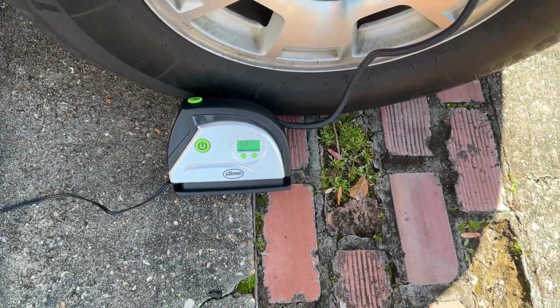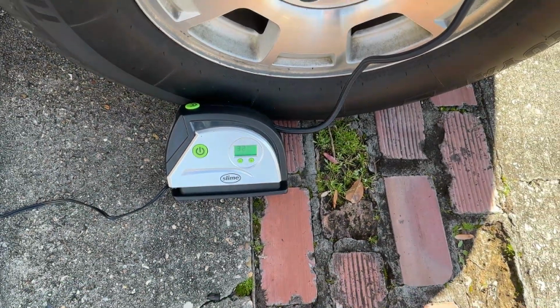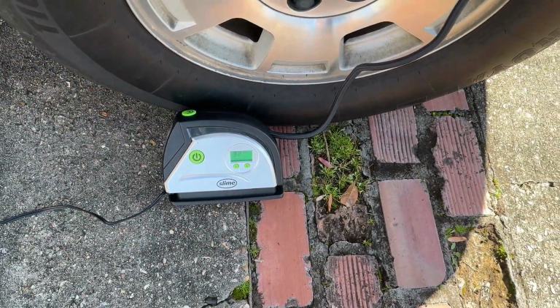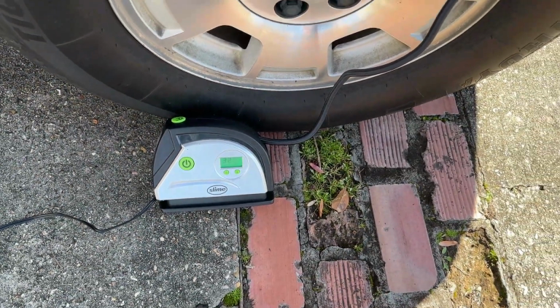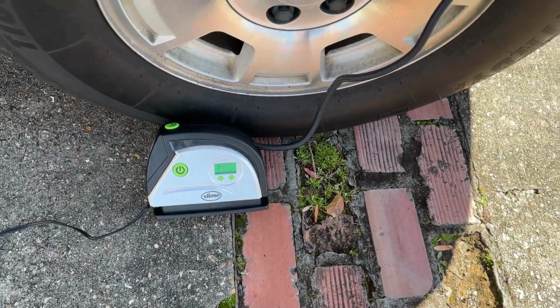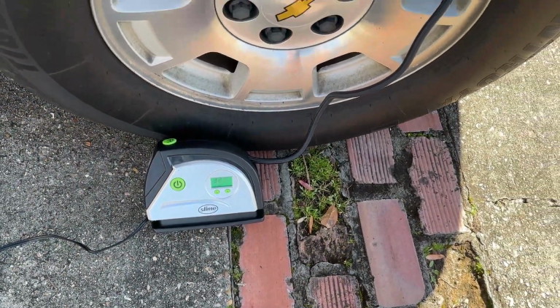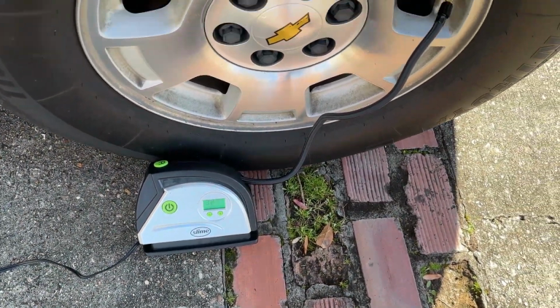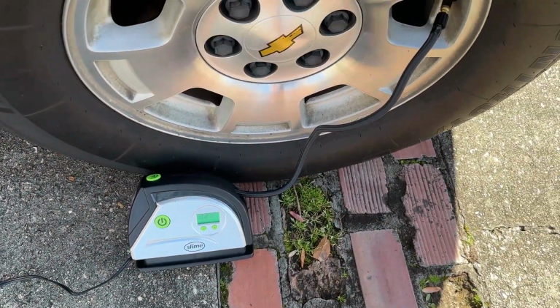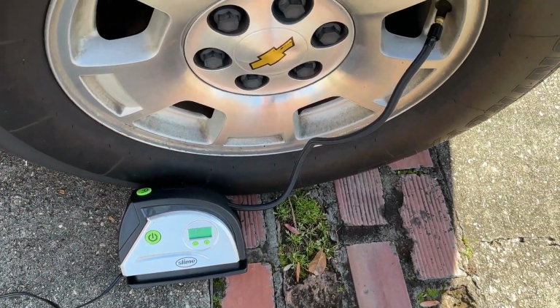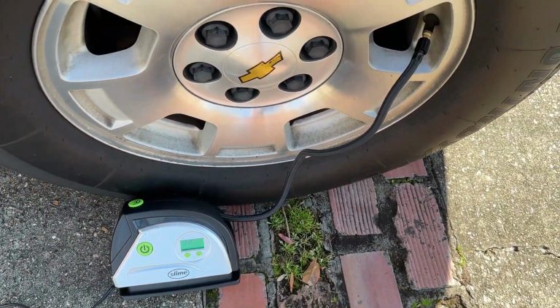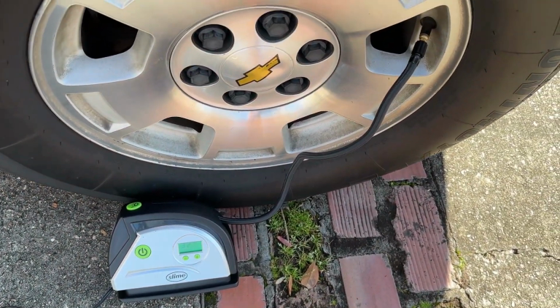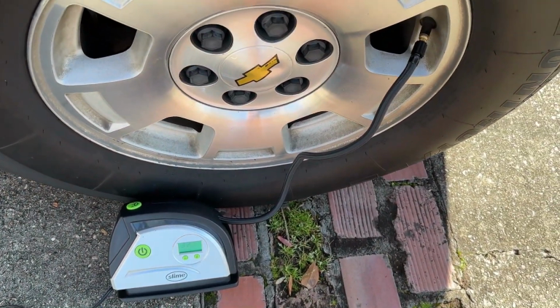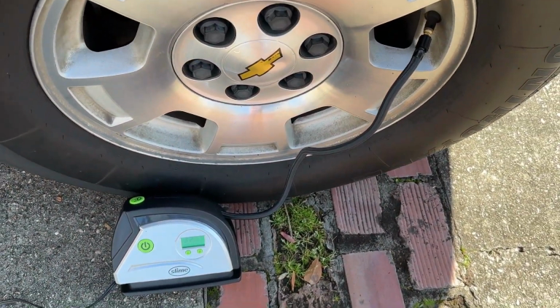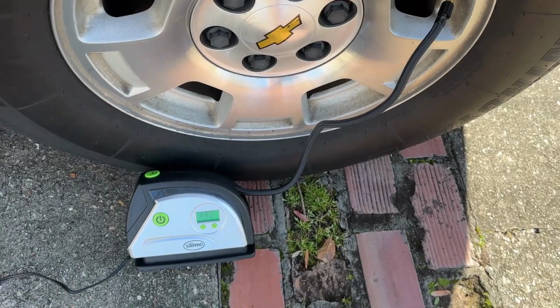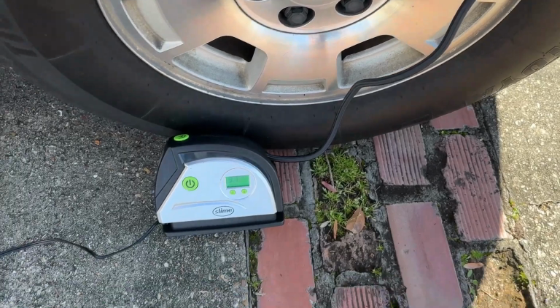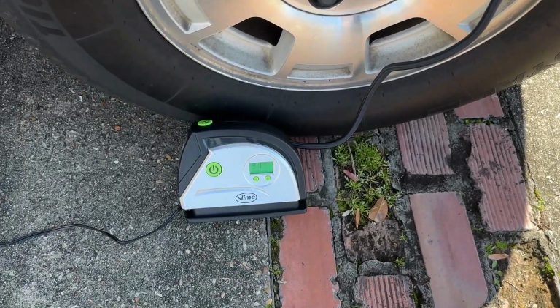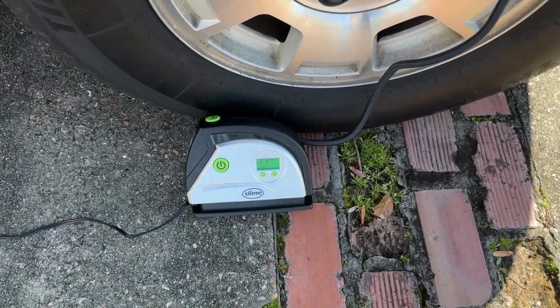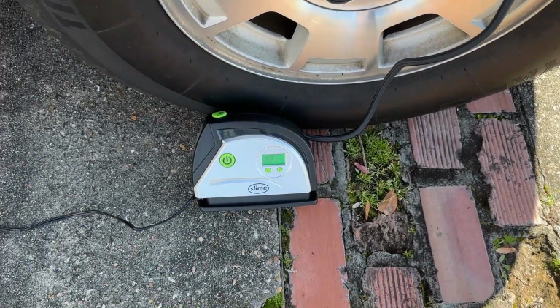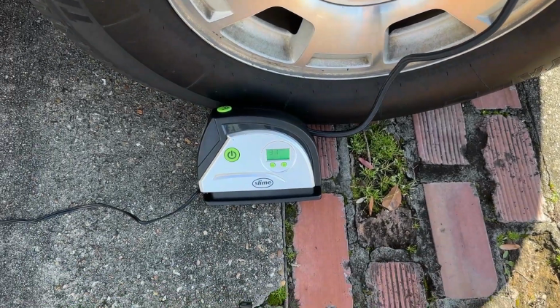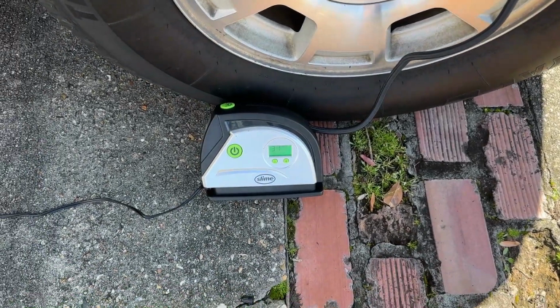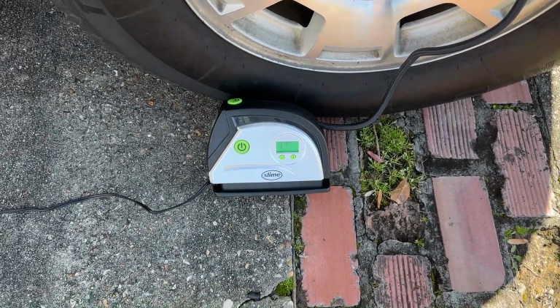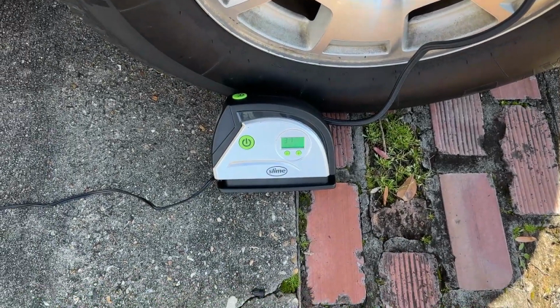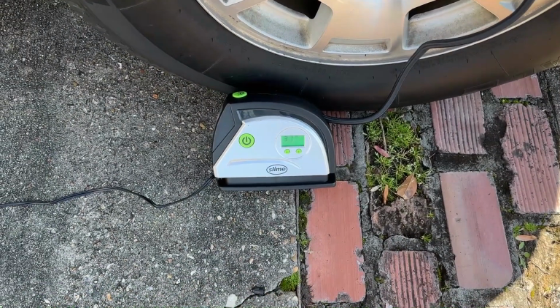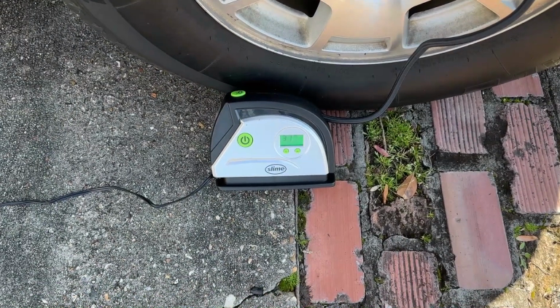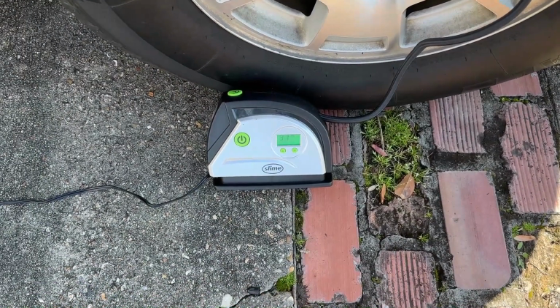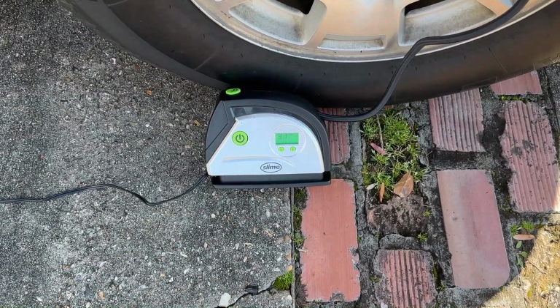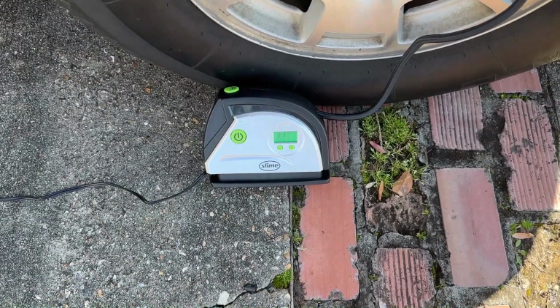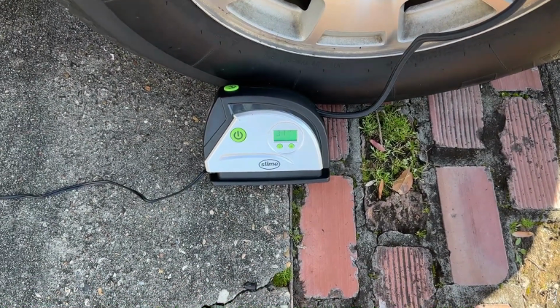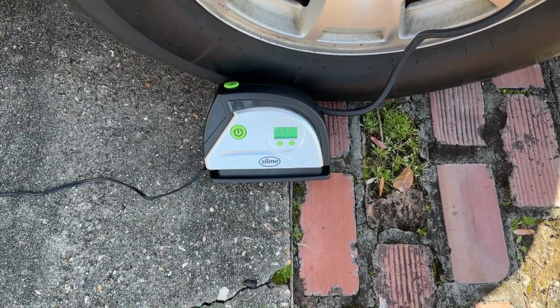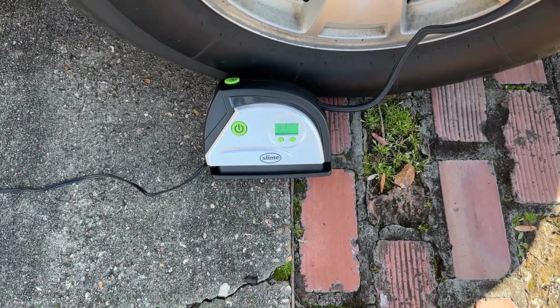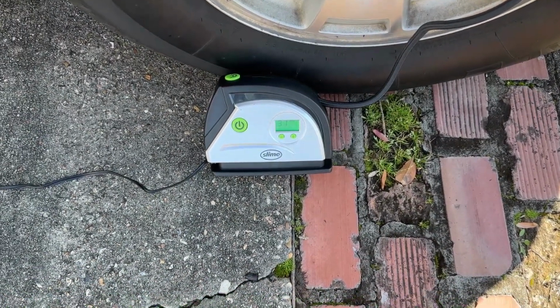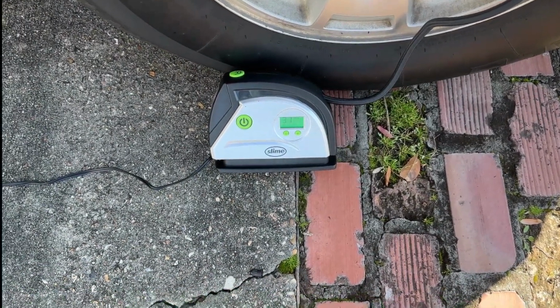The back tire was also low on air, but she's added about five pounds, so we should be good to go.